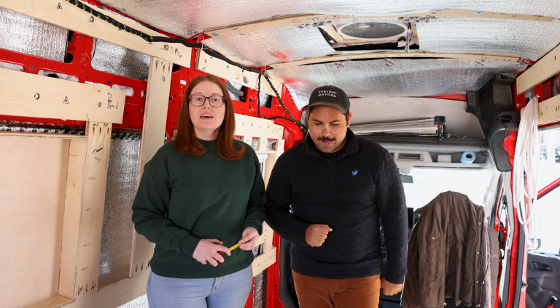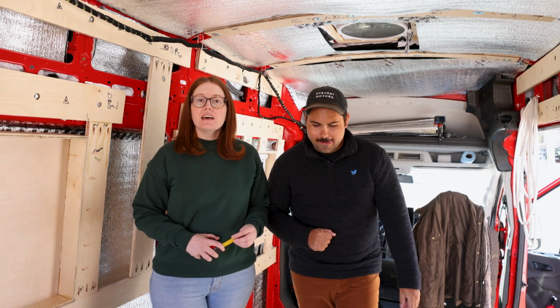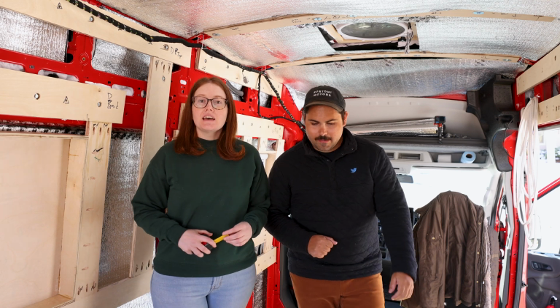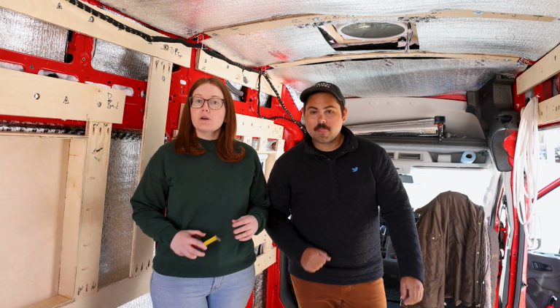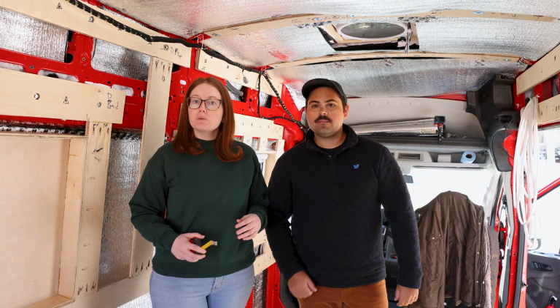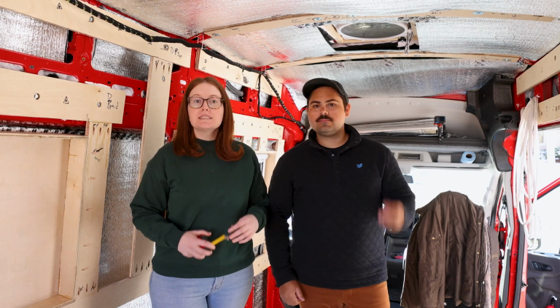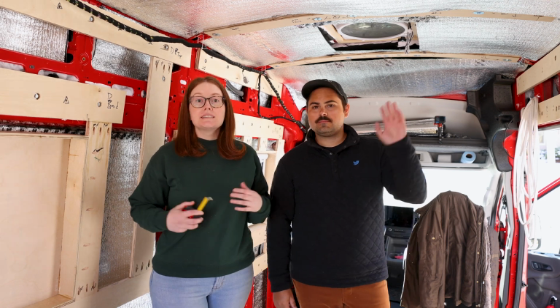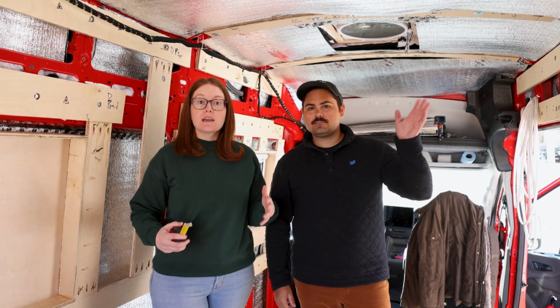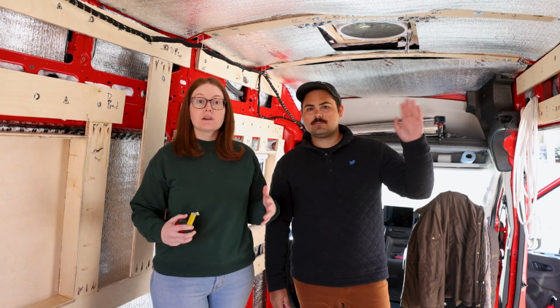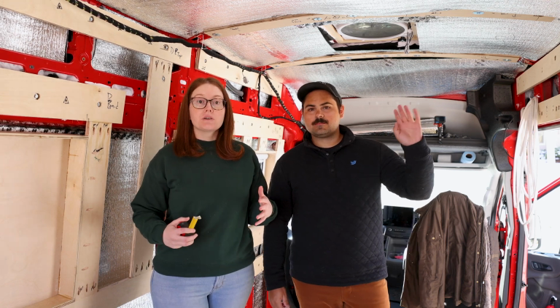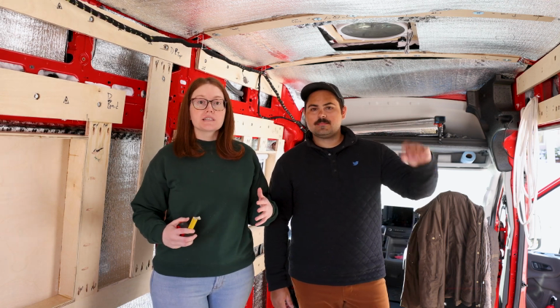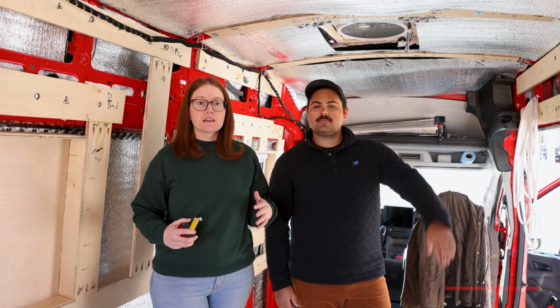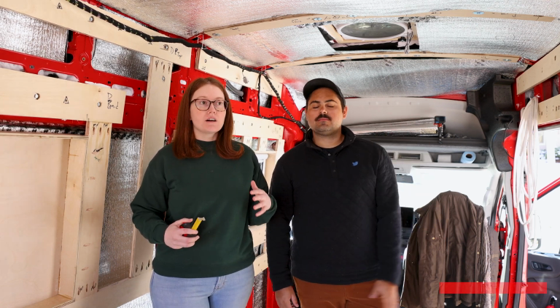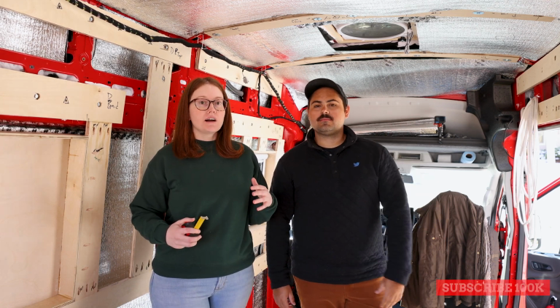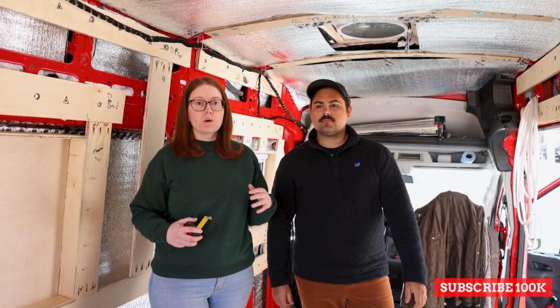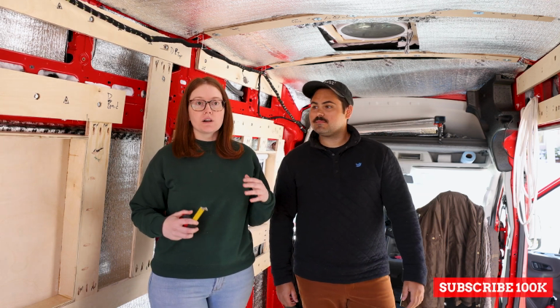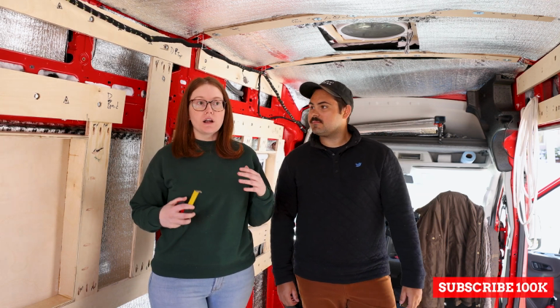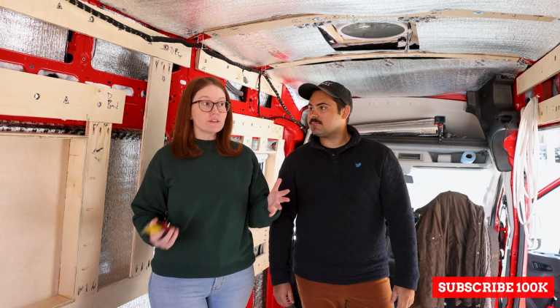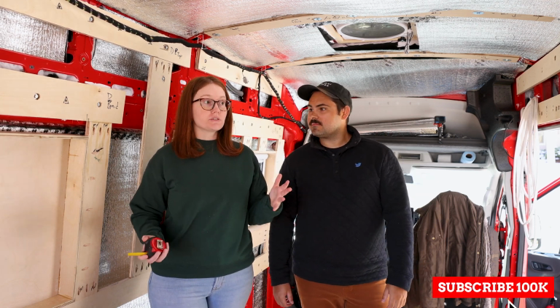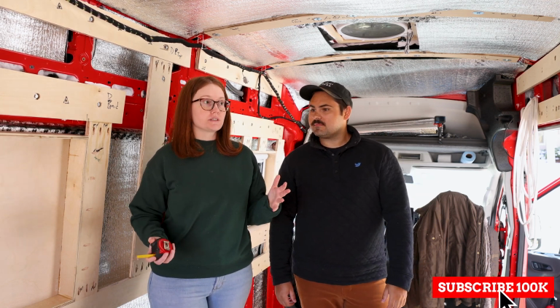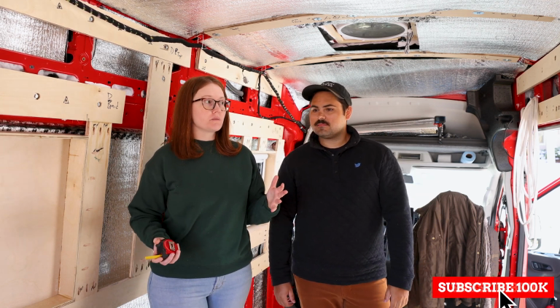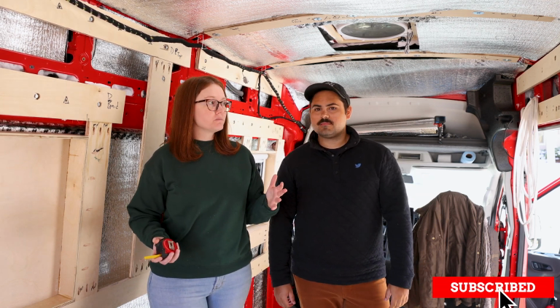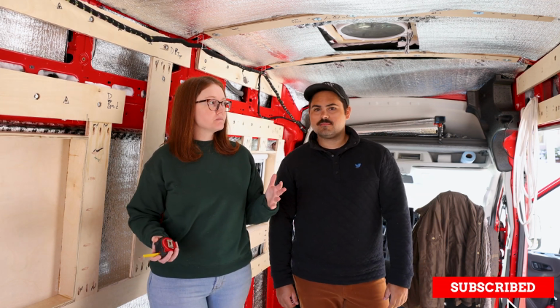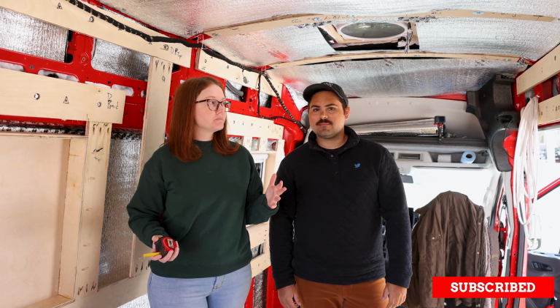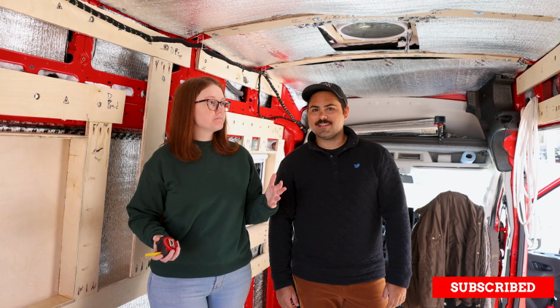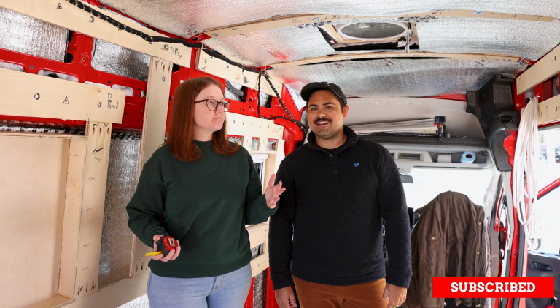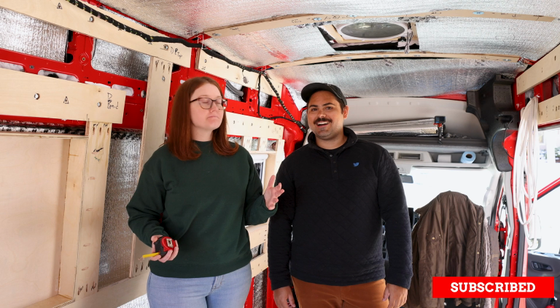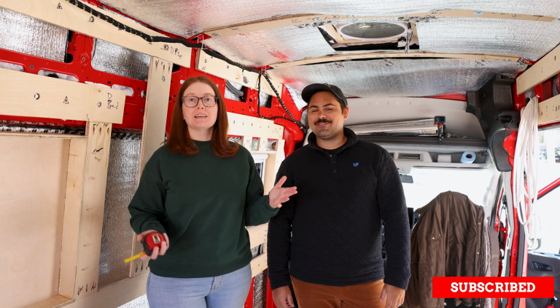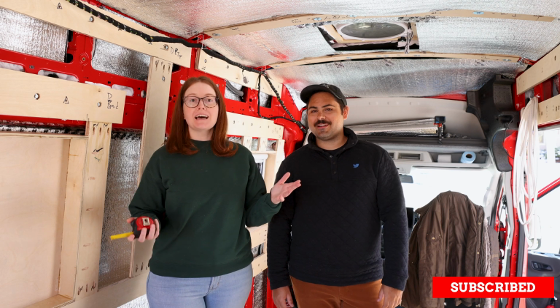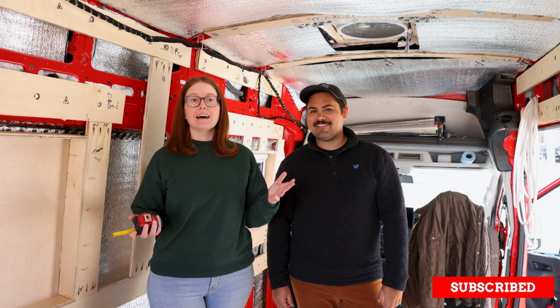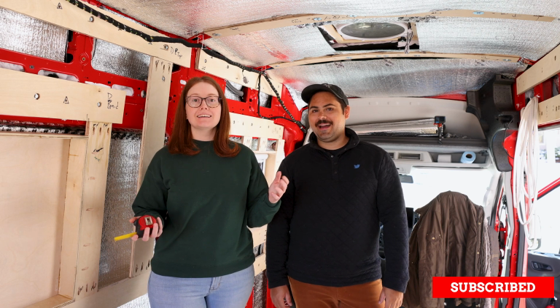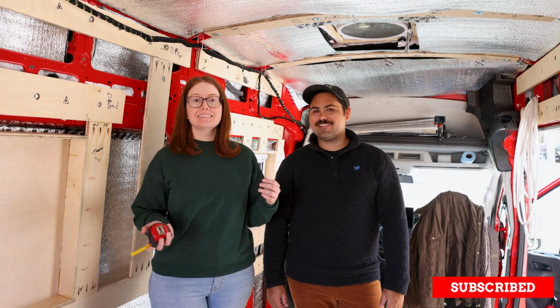Hello everyone! Today we are going to kick off our electrical system. Huzzah! We are going to have power!